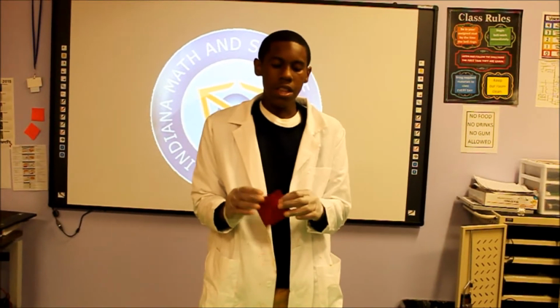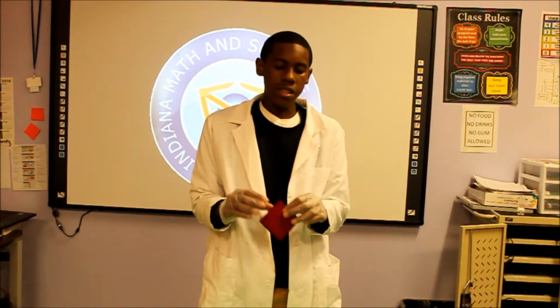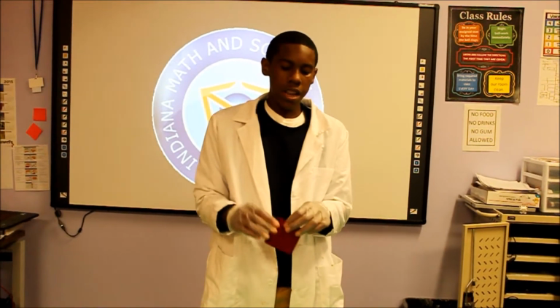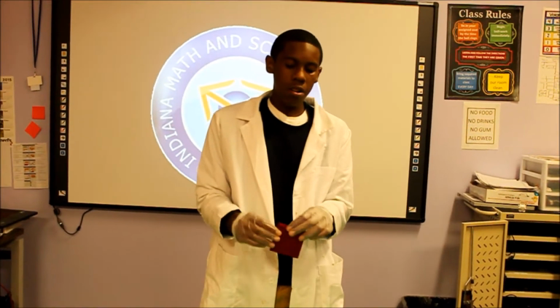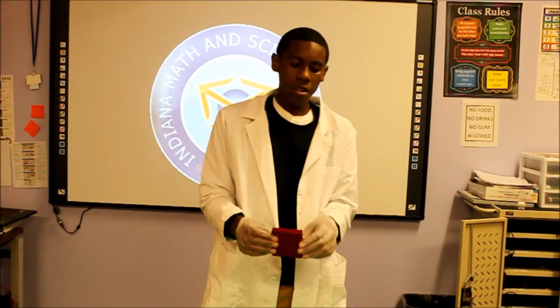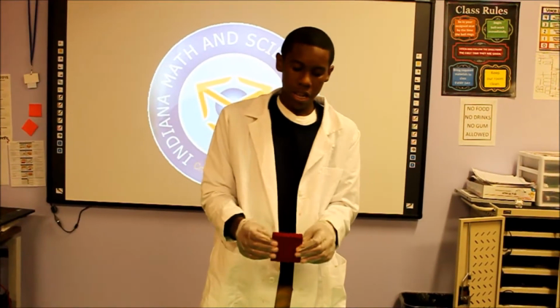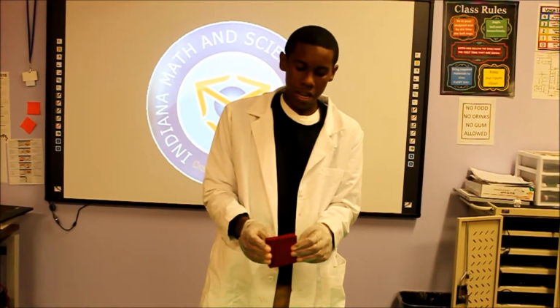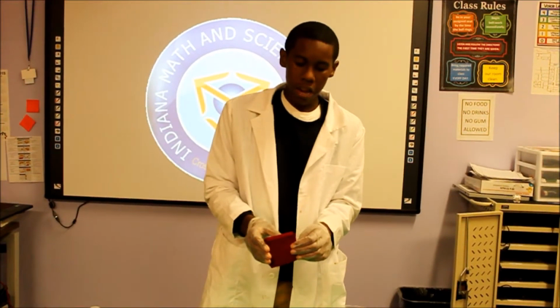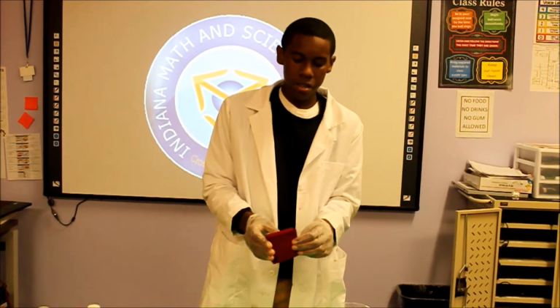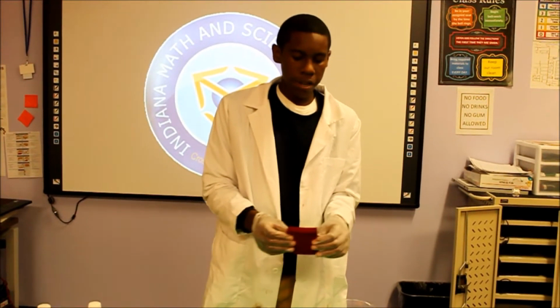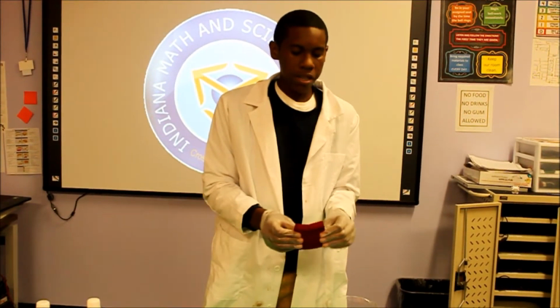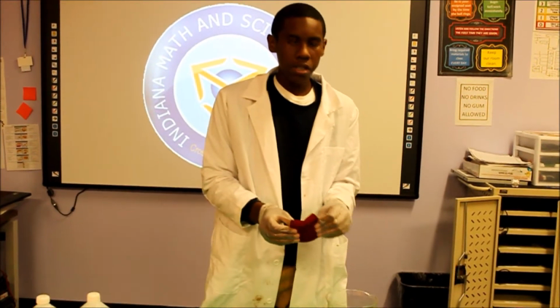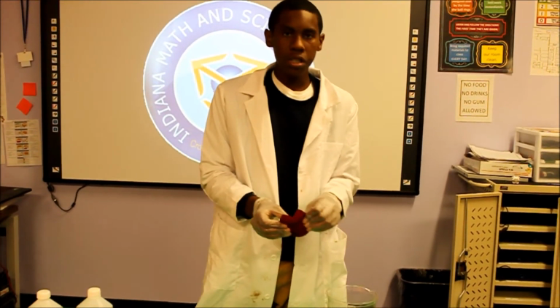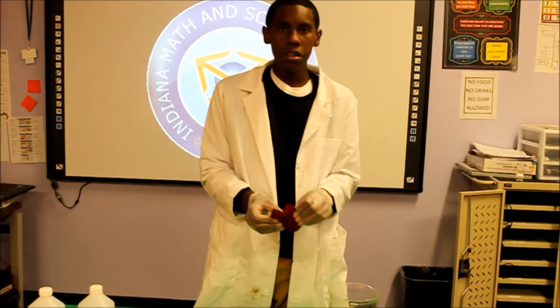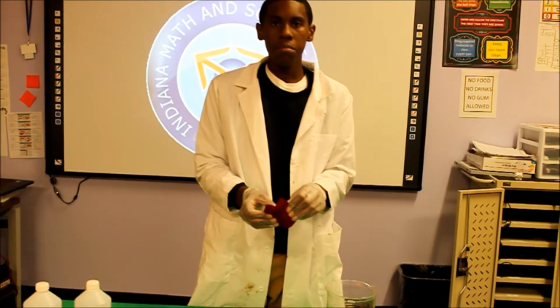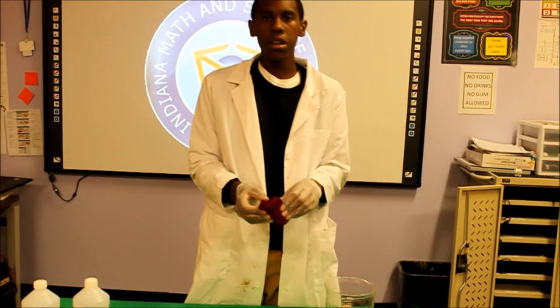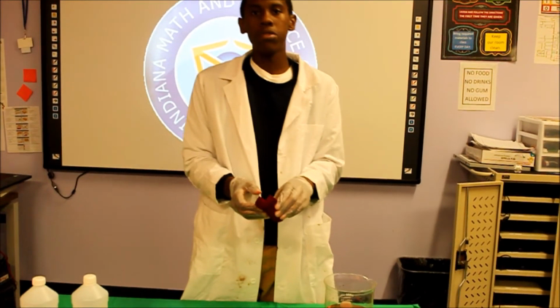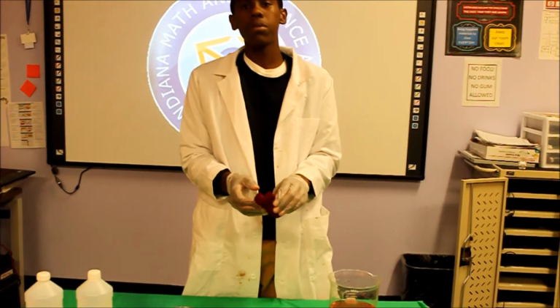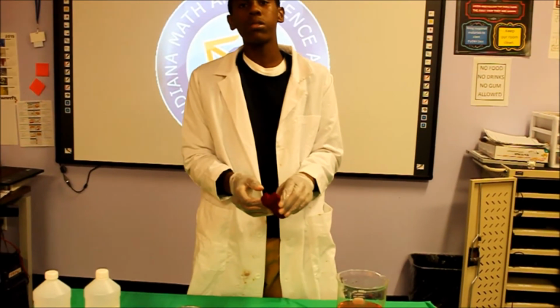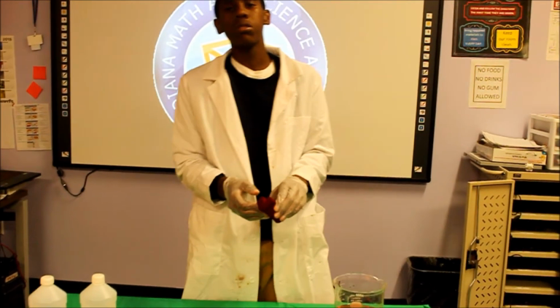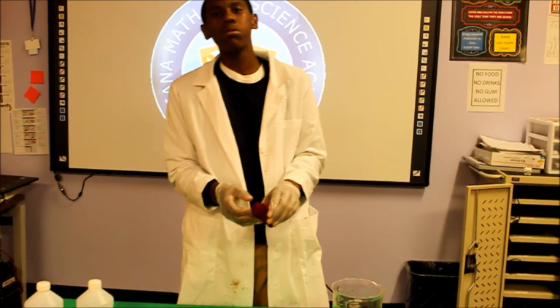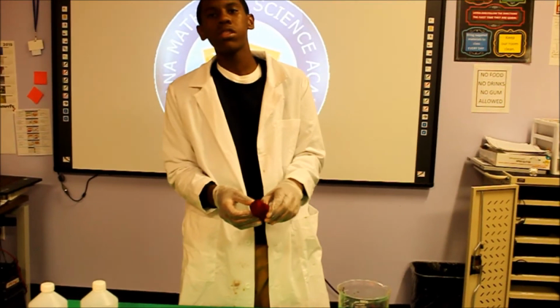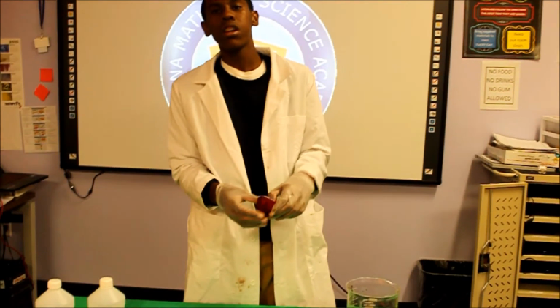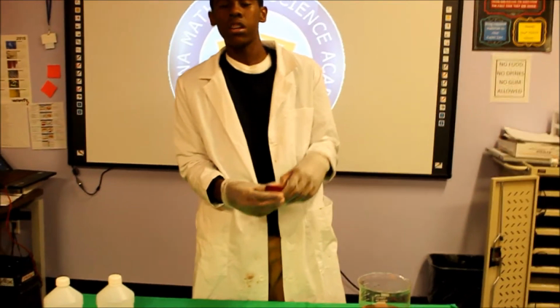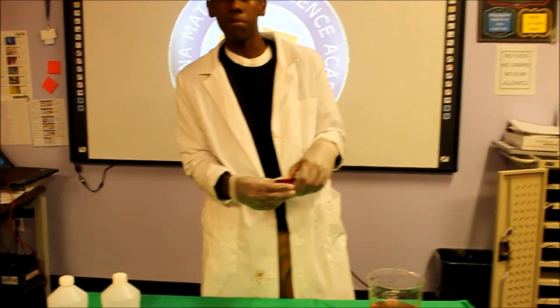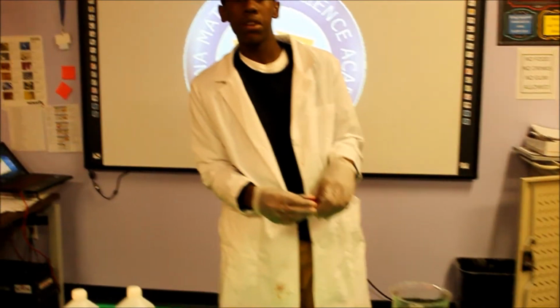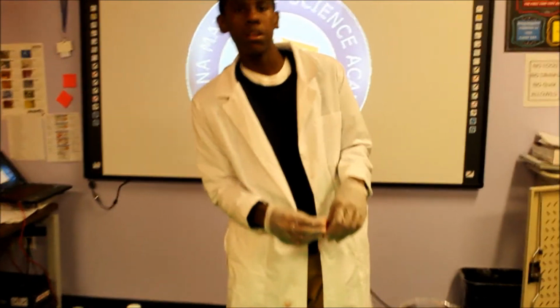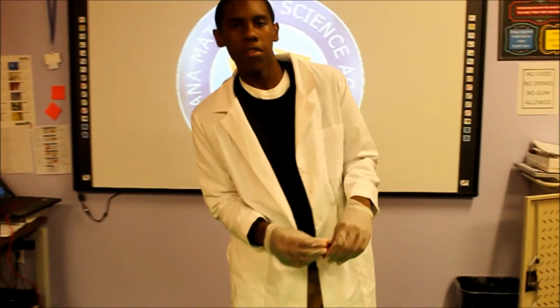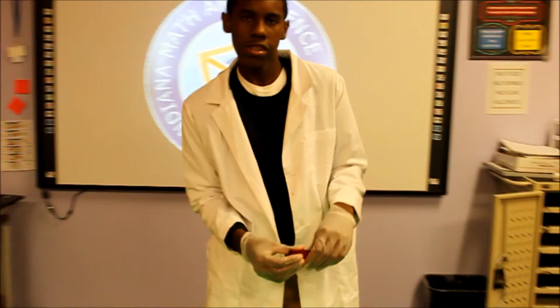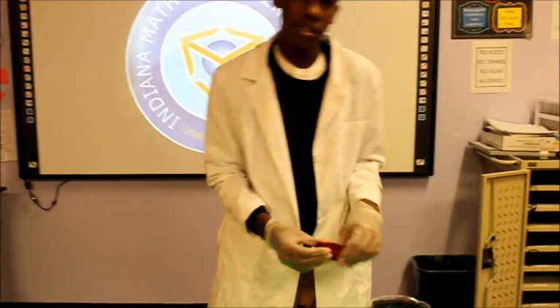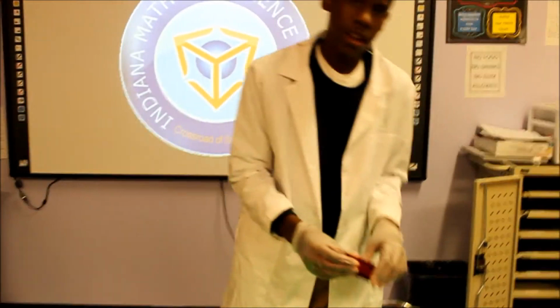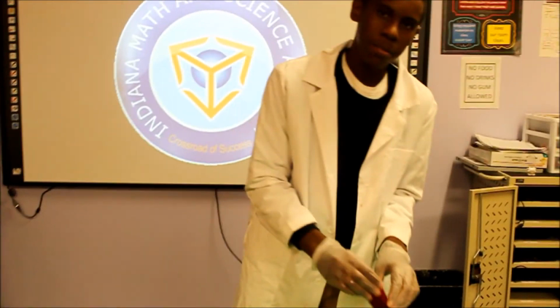This is now called the Indicator Sponge. My name is Armond Jones, and I'm from Indiana Math and Science Academy.